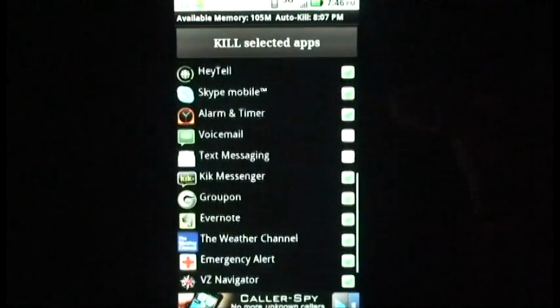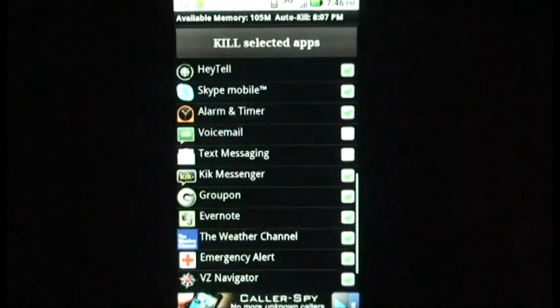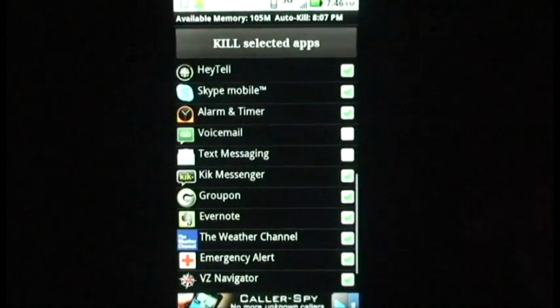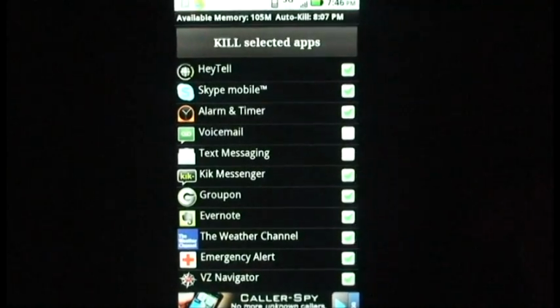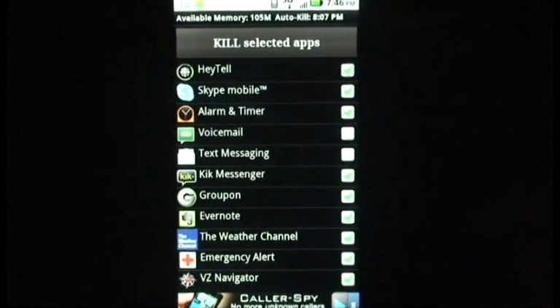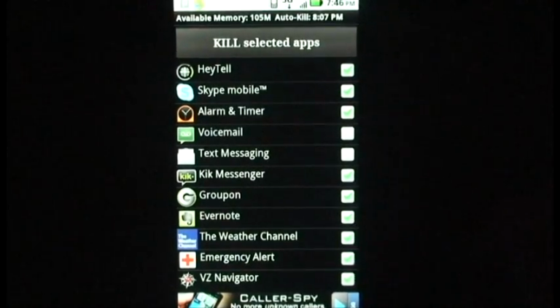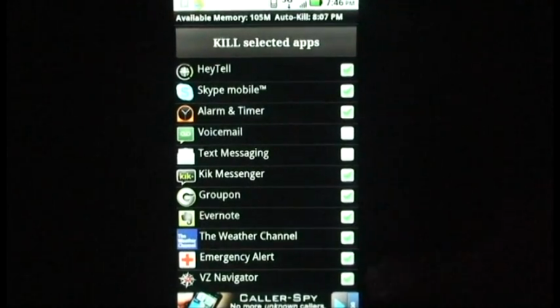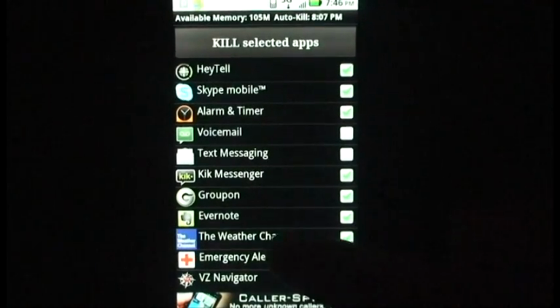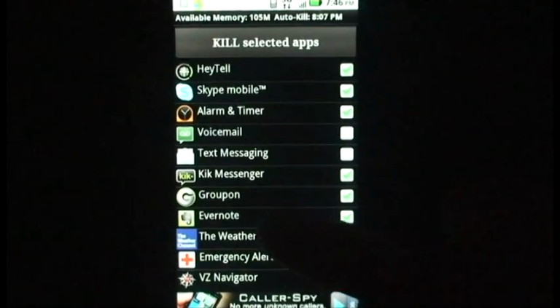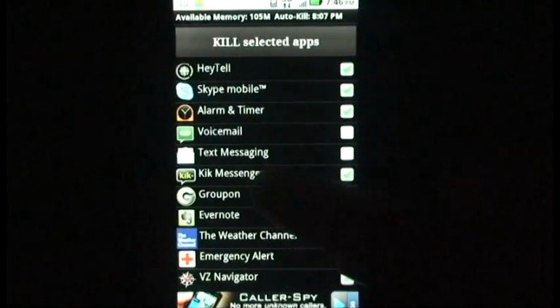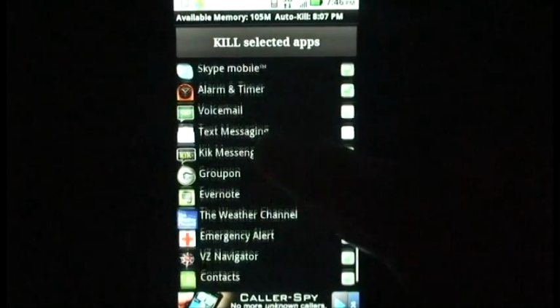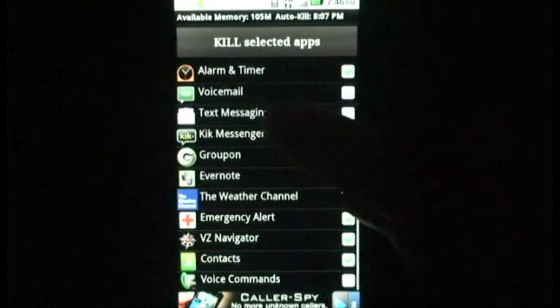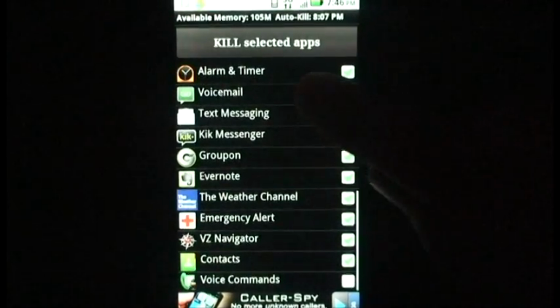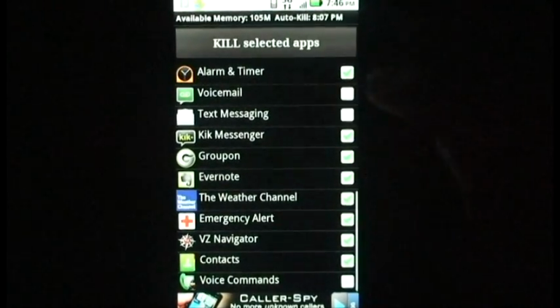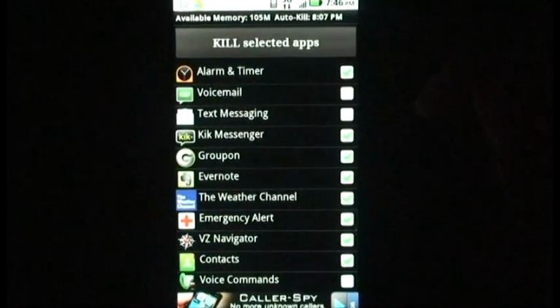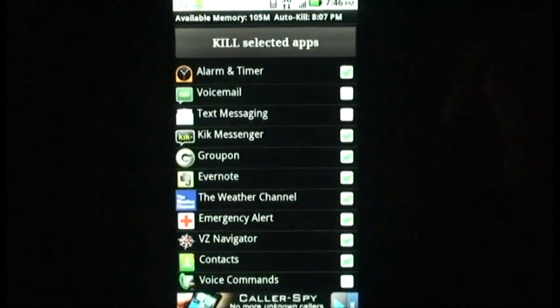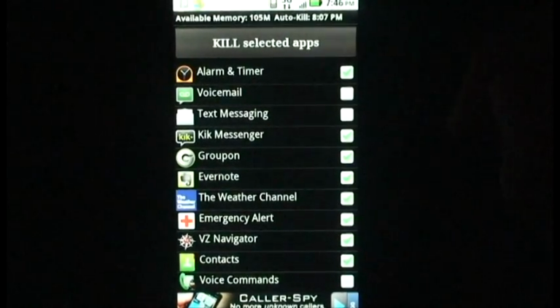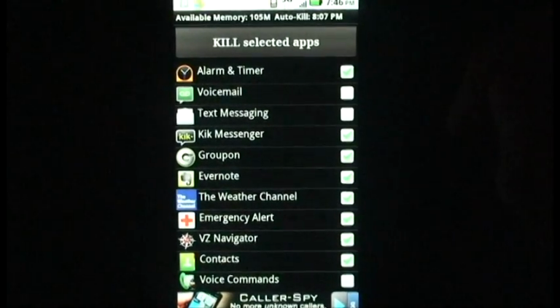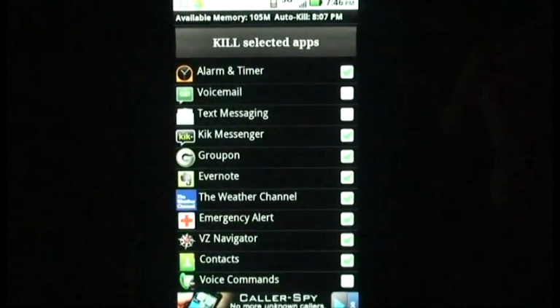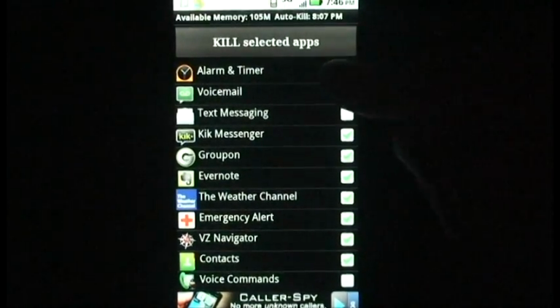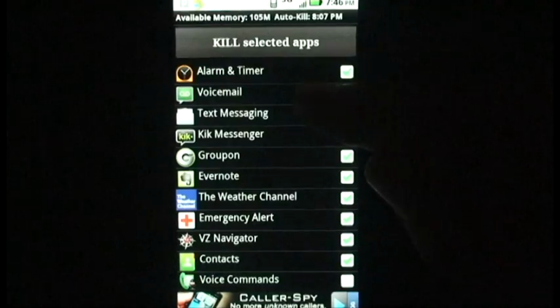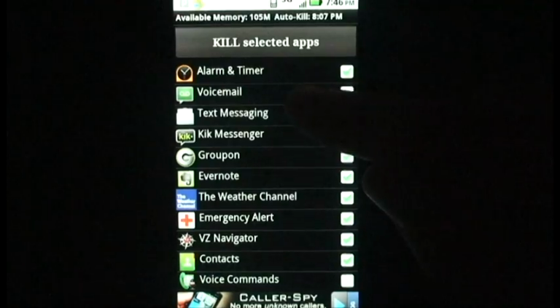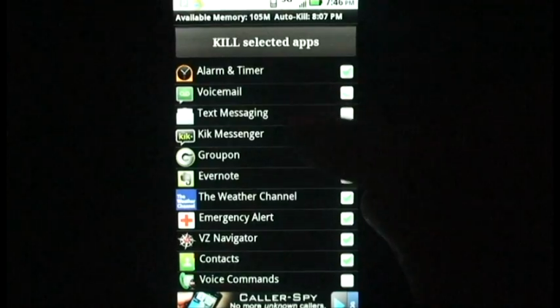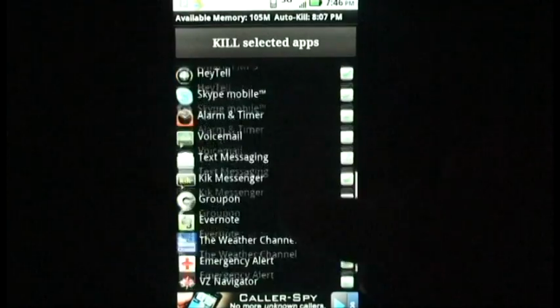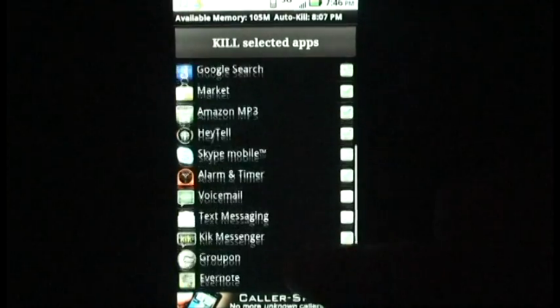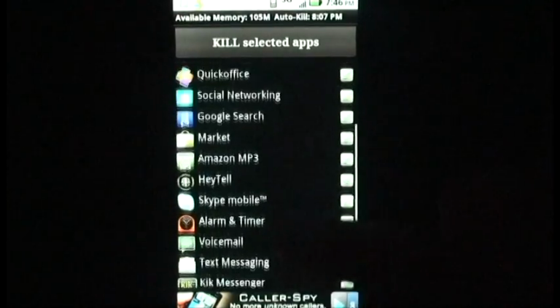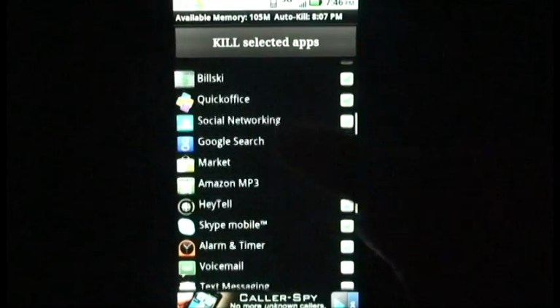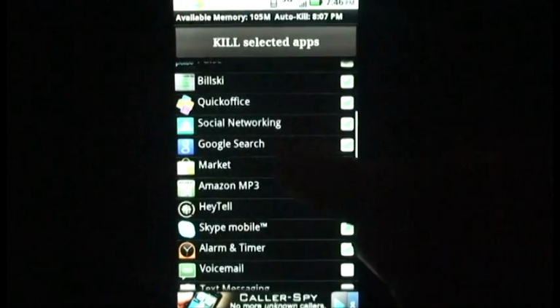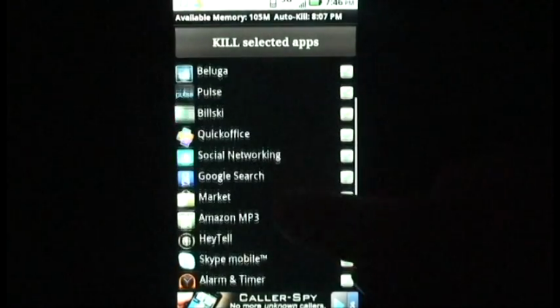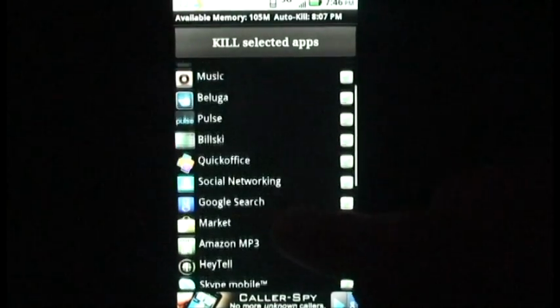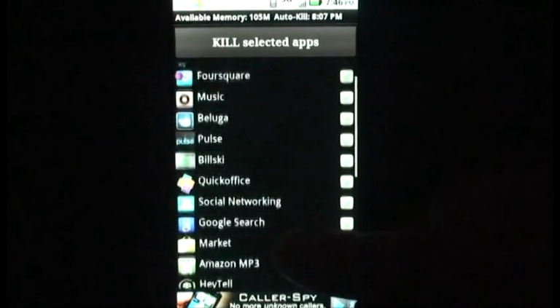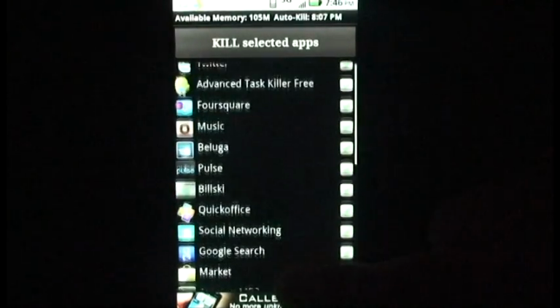If you press and hold any app on the main menu, you will be shown a list of options, which is where you can choose to ignore an app.